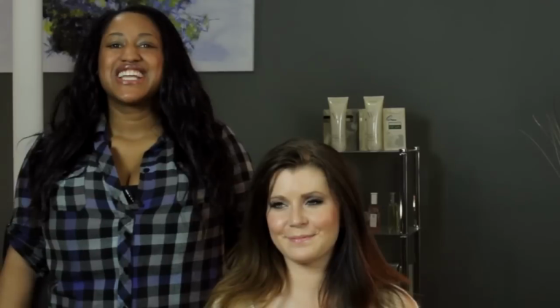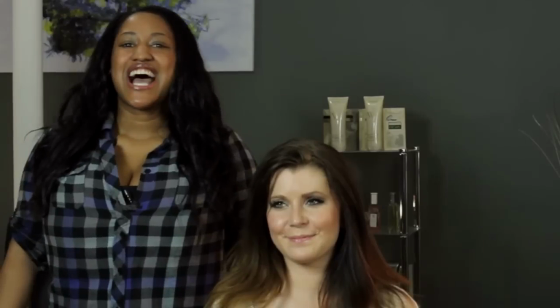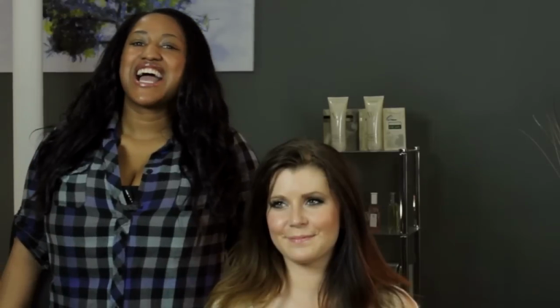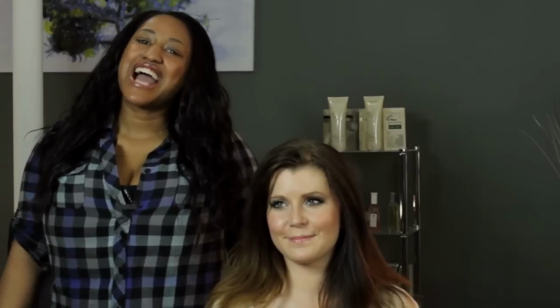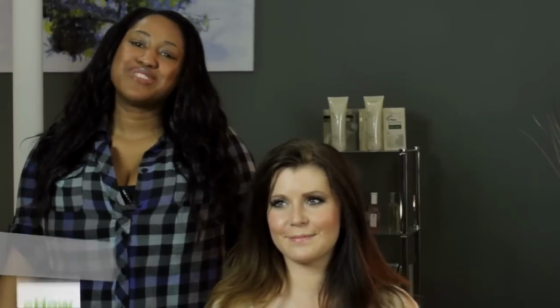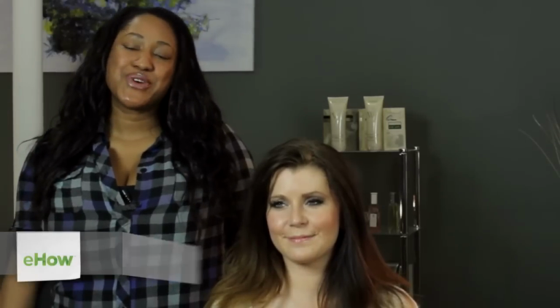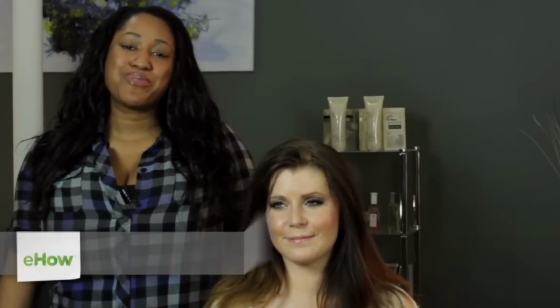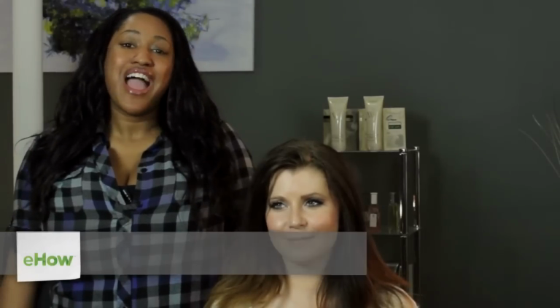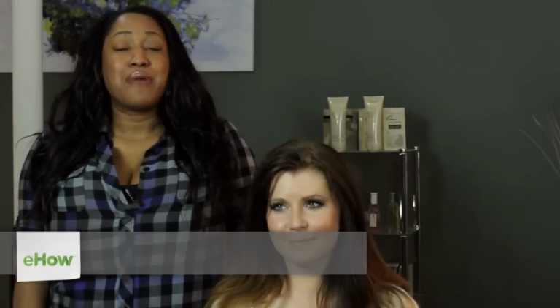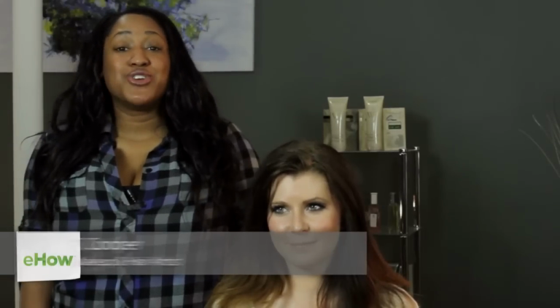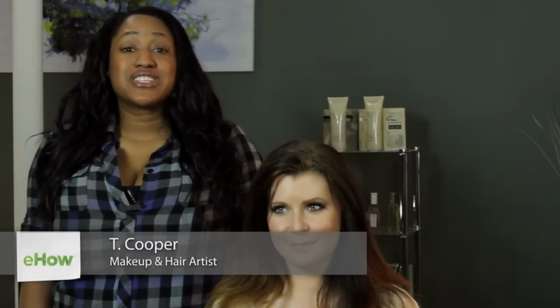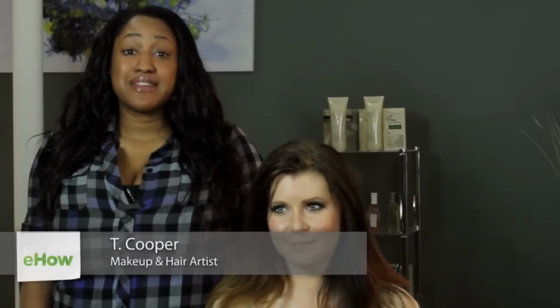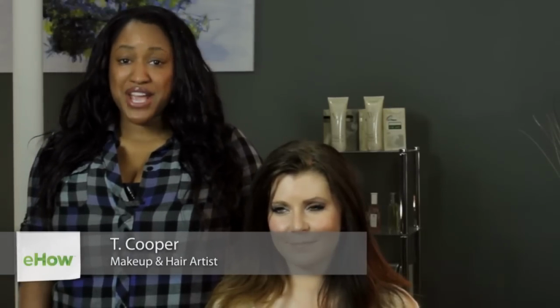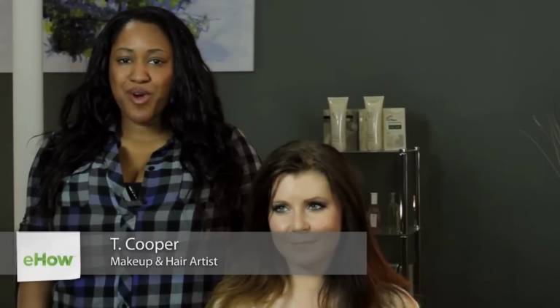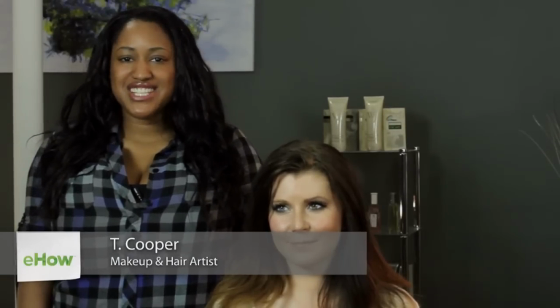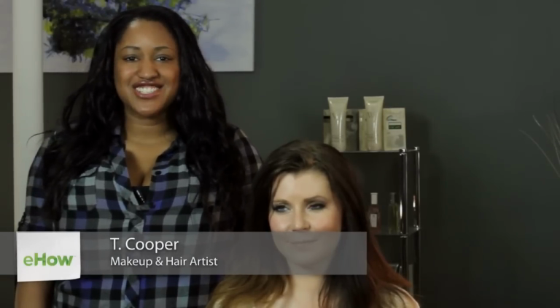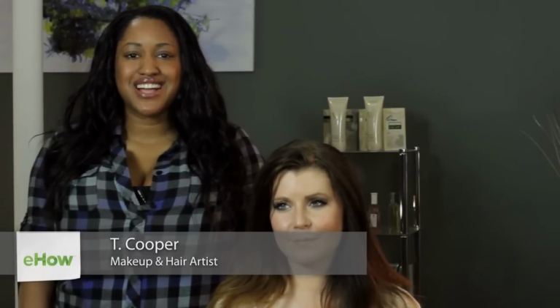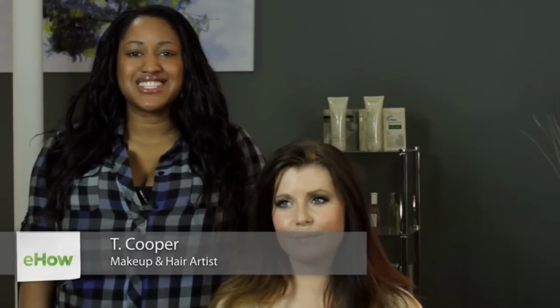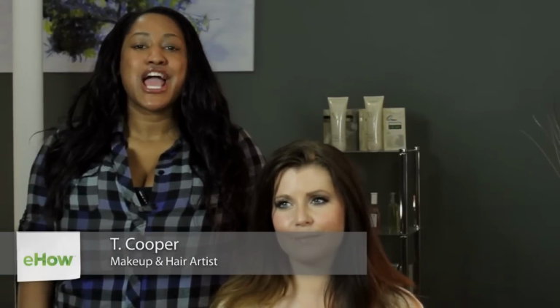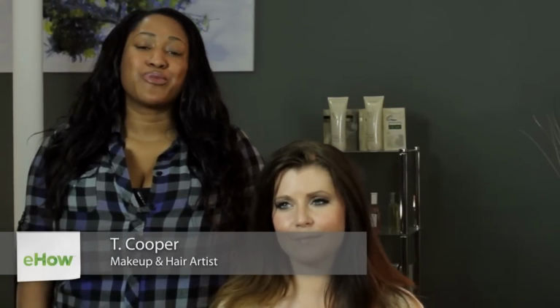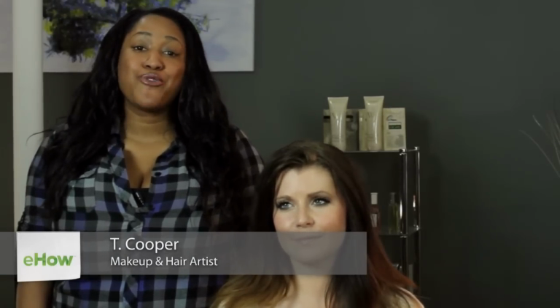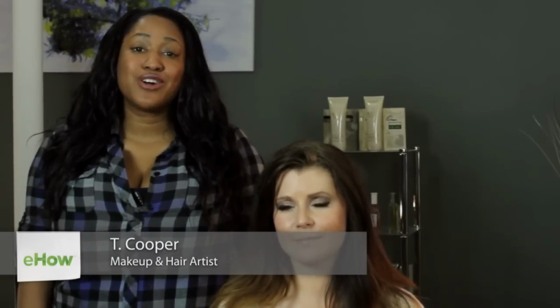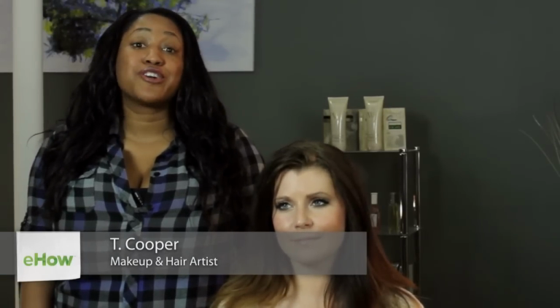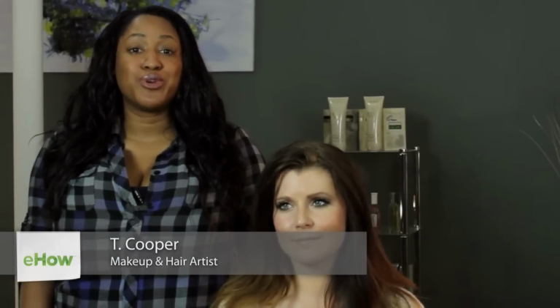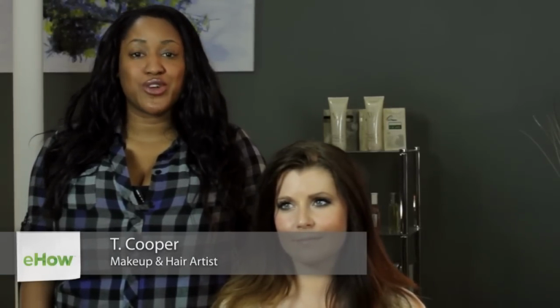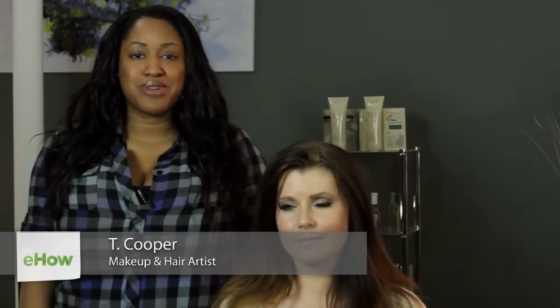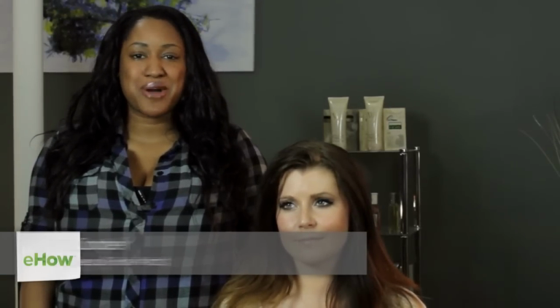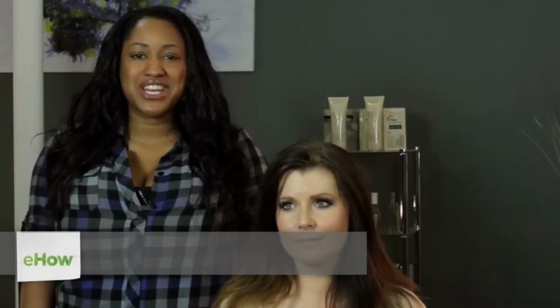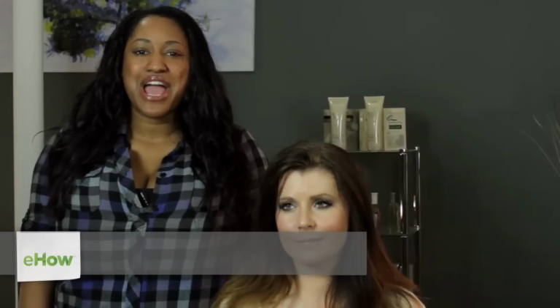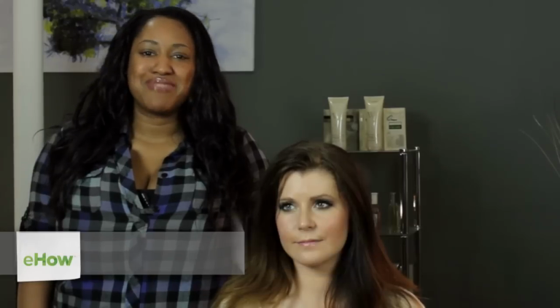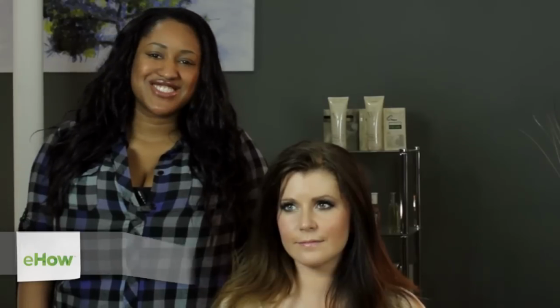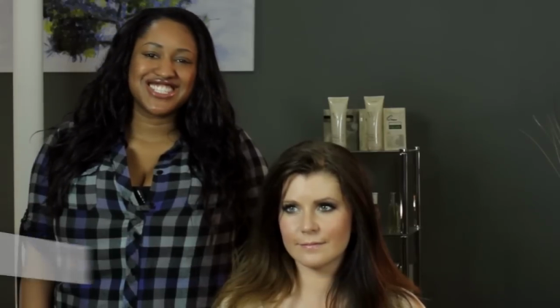Hi, I'm T Cooper. I'm a New York City makeup artist, hairstylist, and co-founder of beauty and grooming company Metrolug.